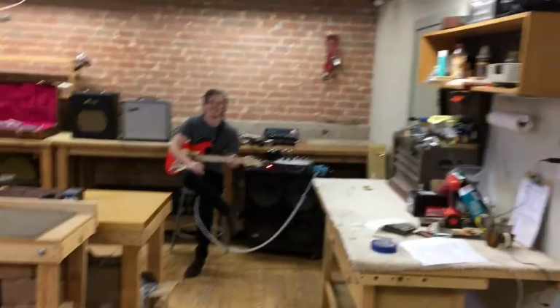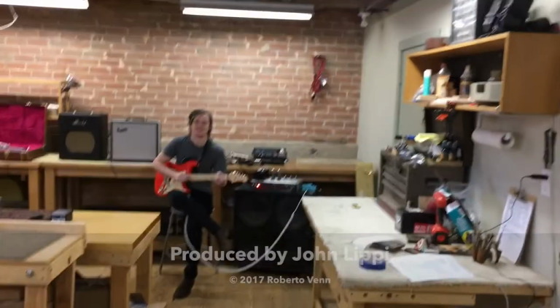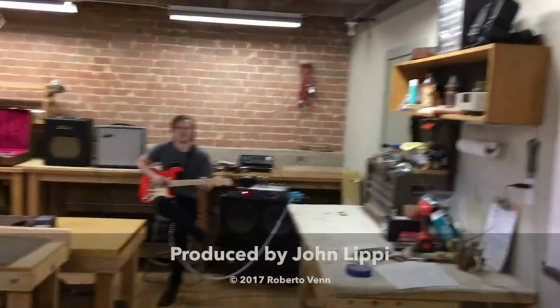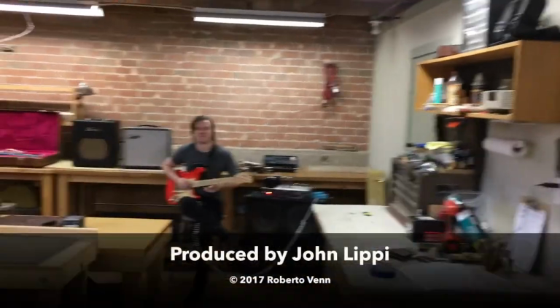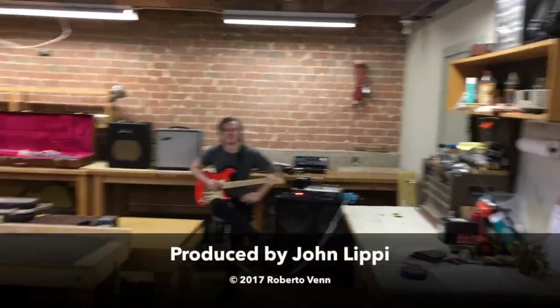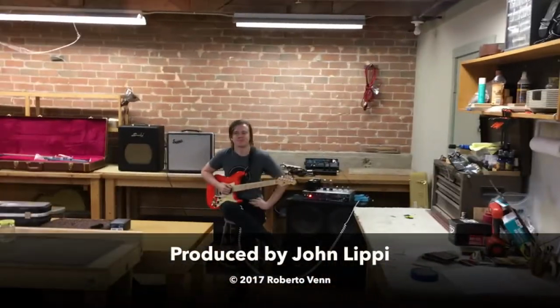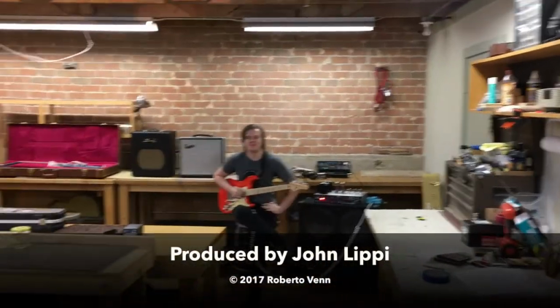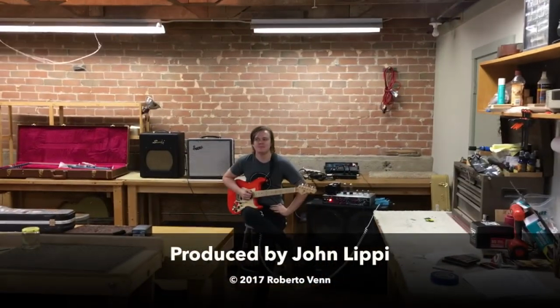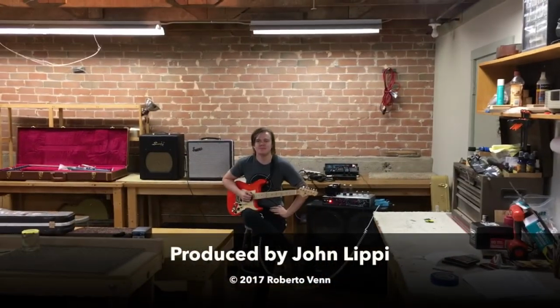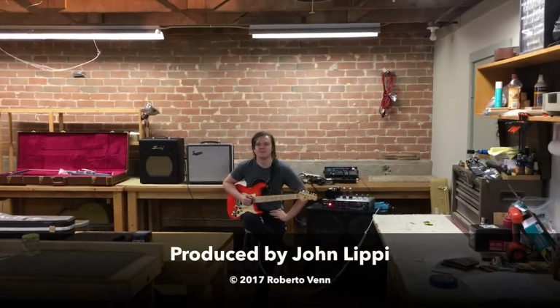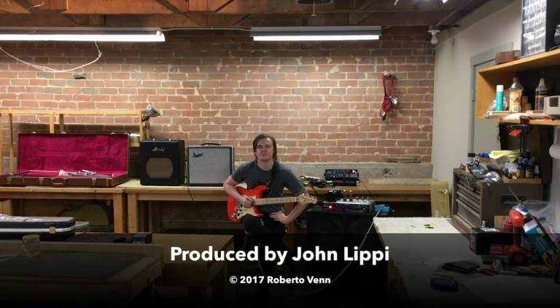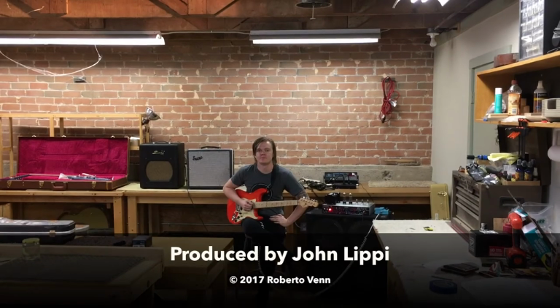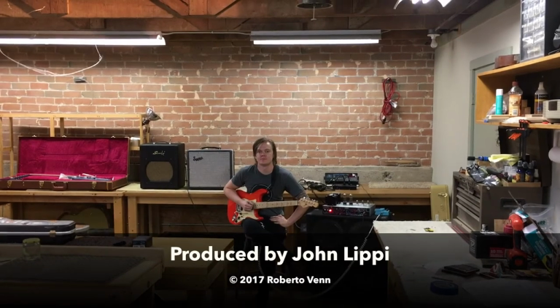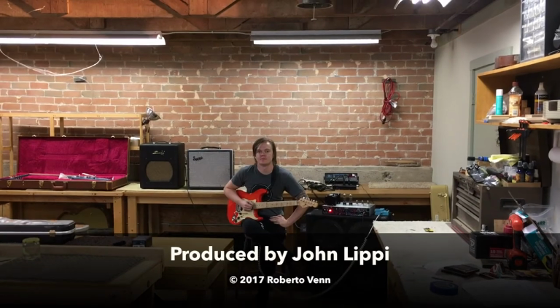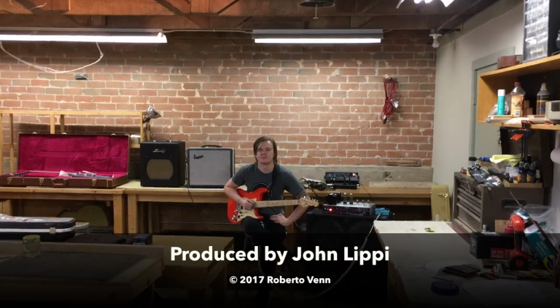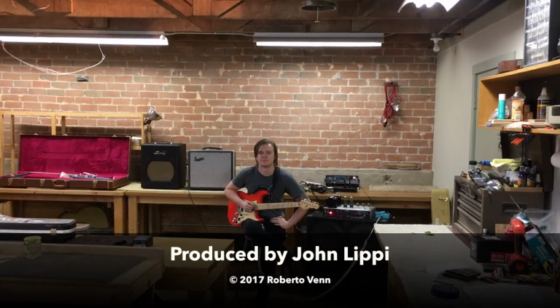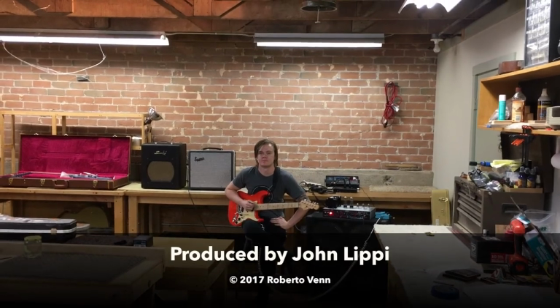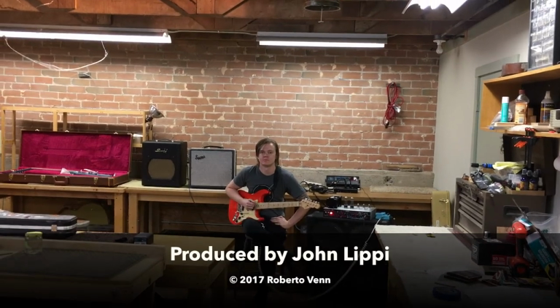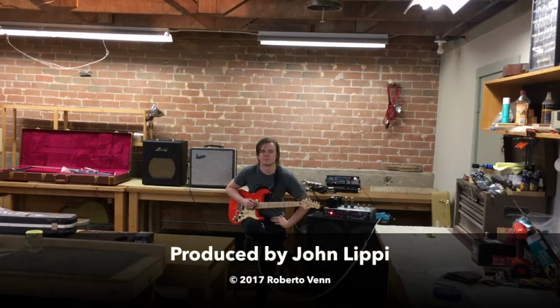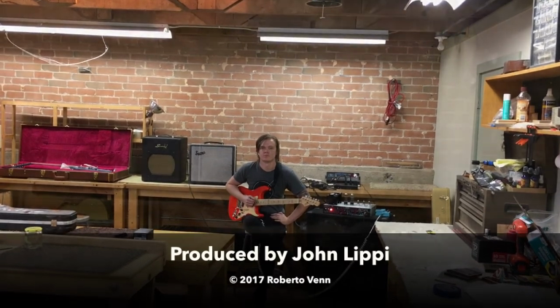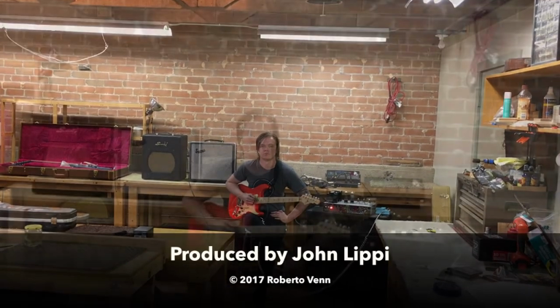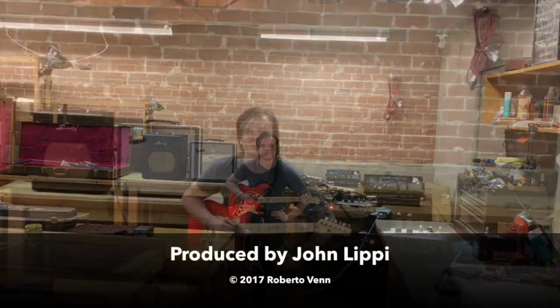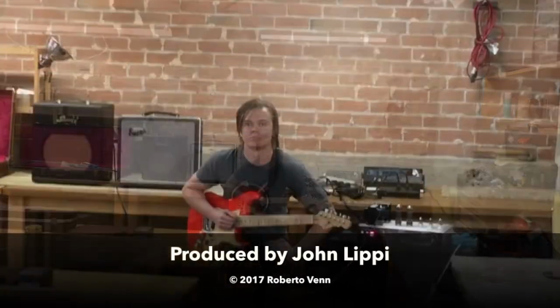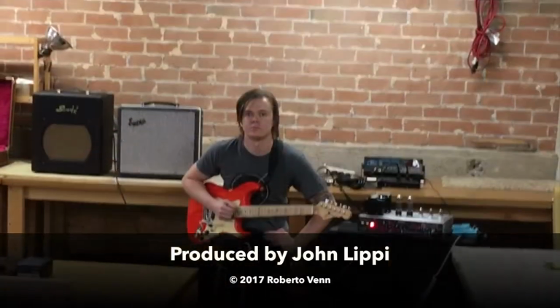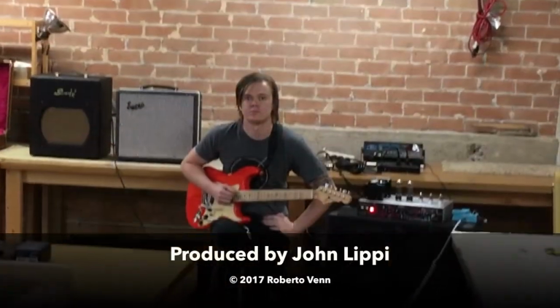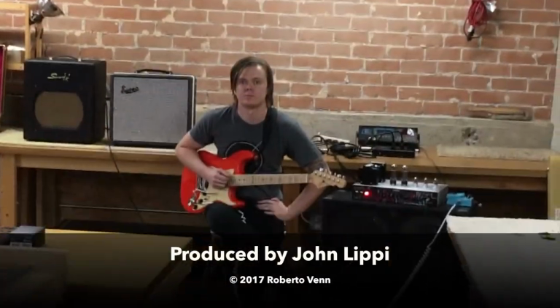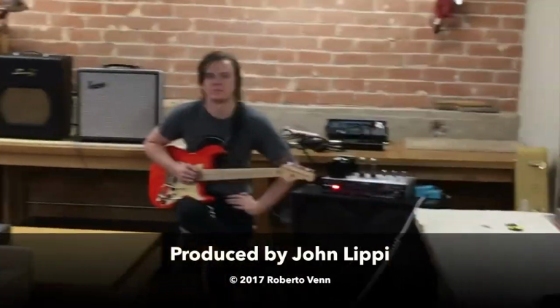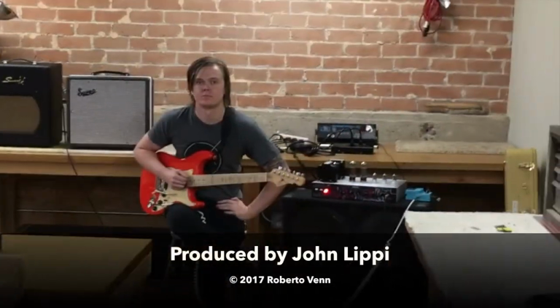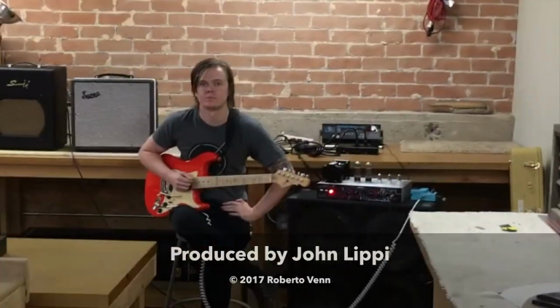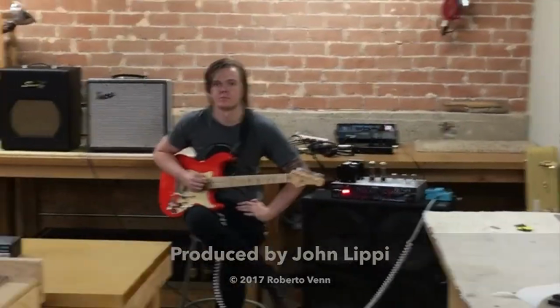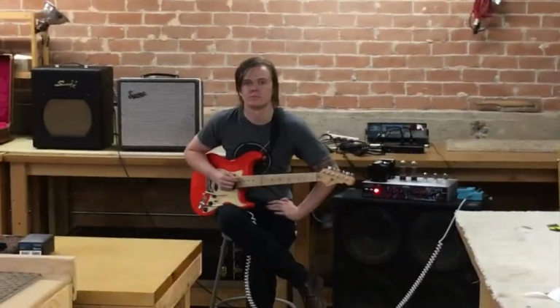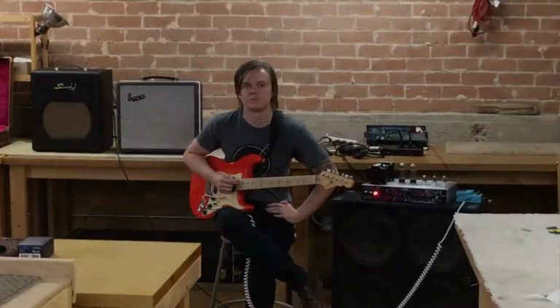All right, now this time just play whatever you want.